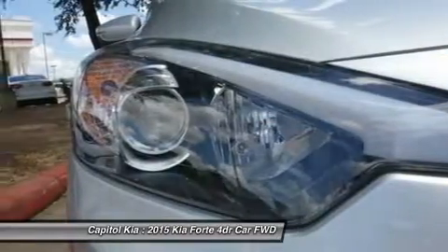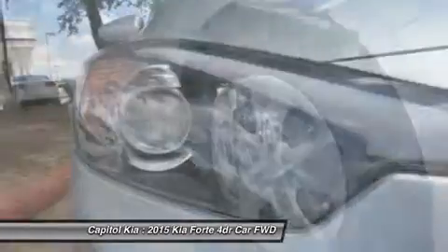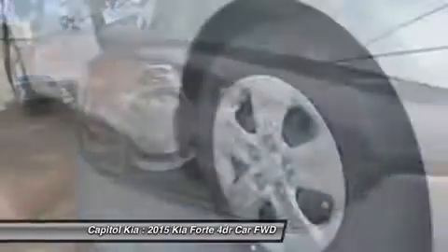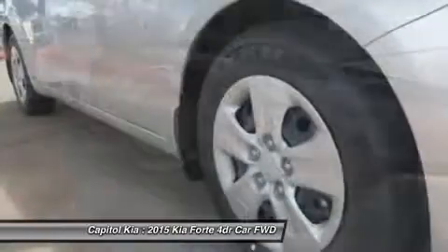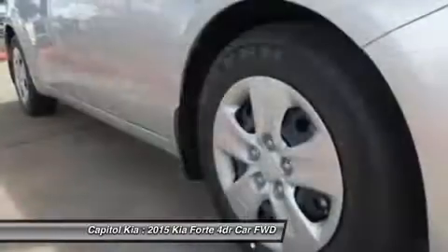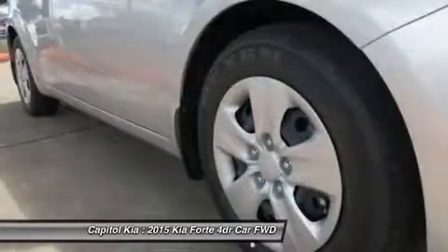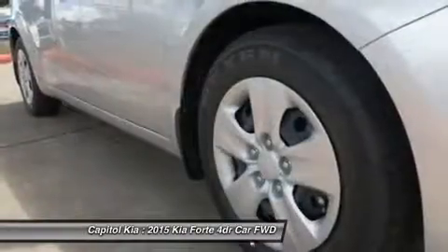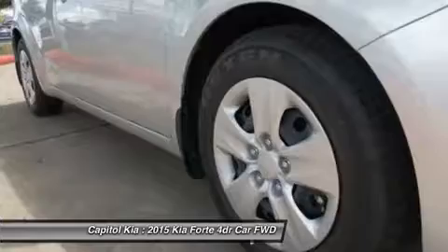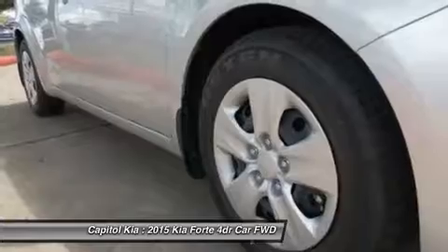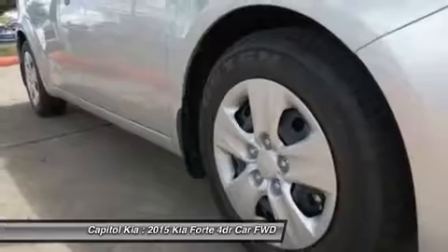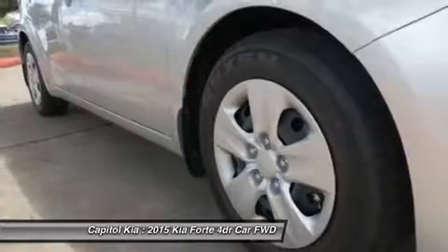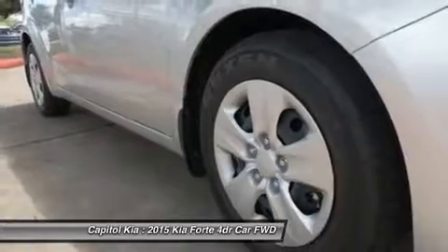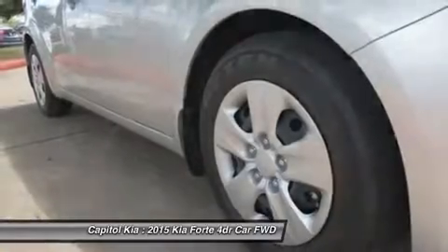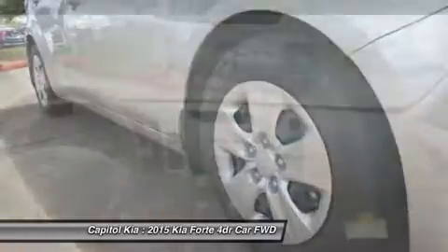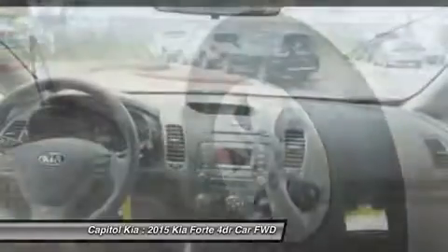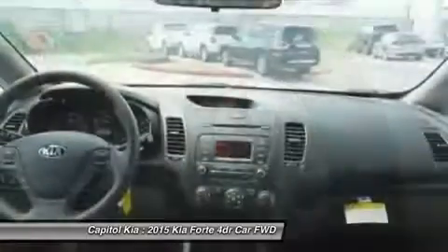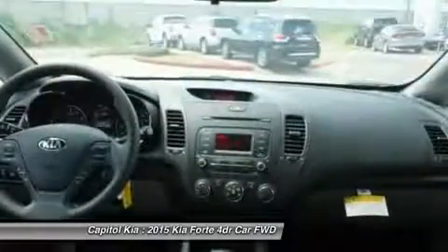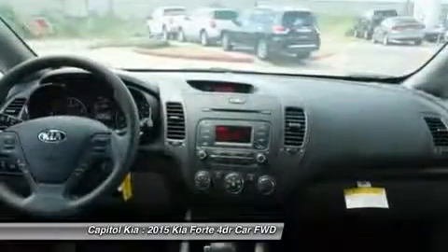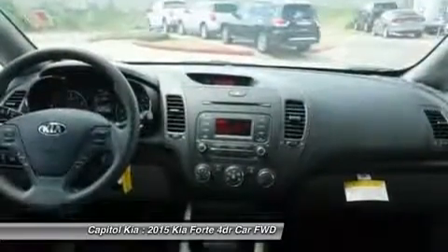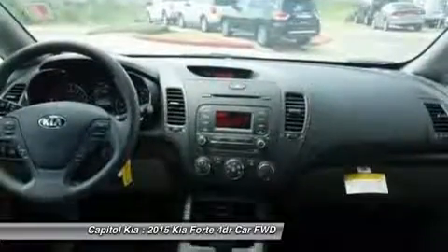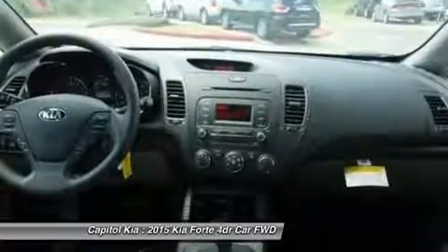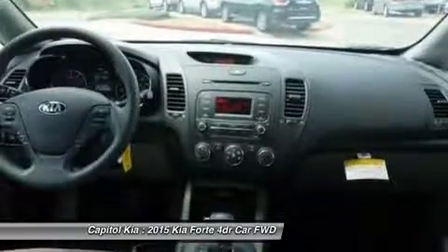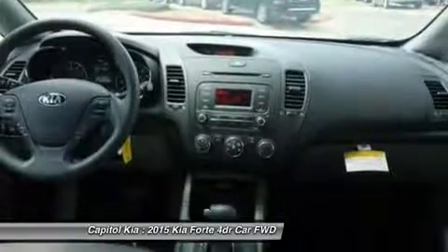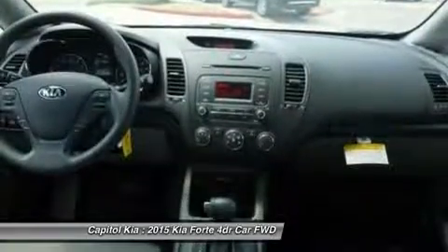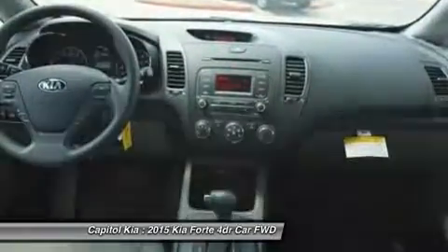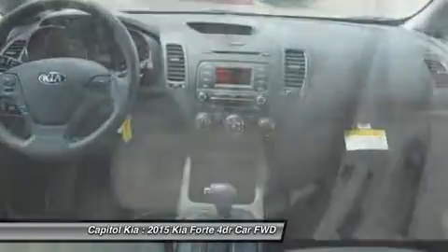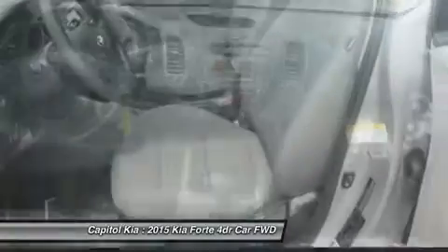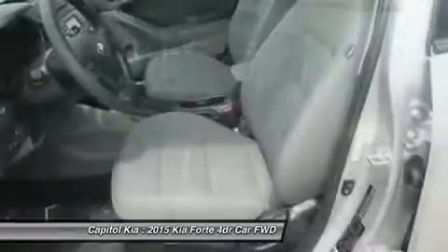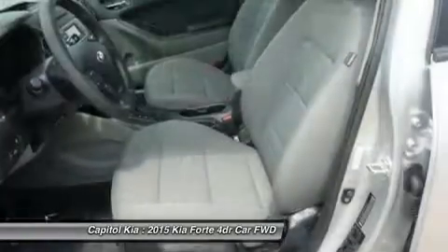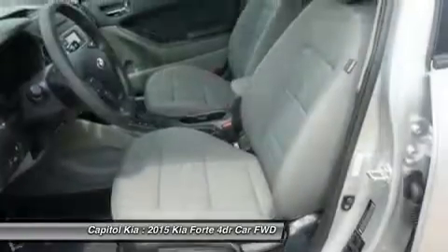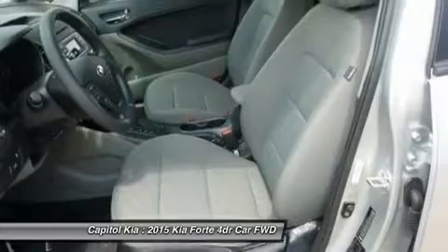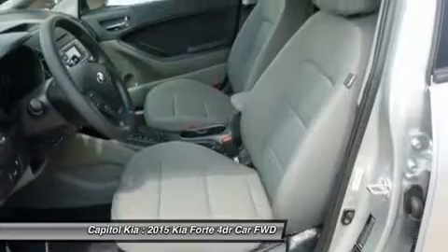Based on the superb condition of this vehicle, along with the options and color, this Forte LX is sure to sell fast.